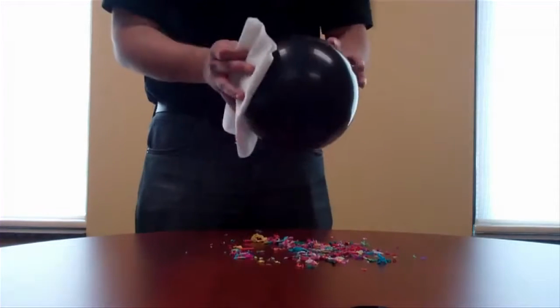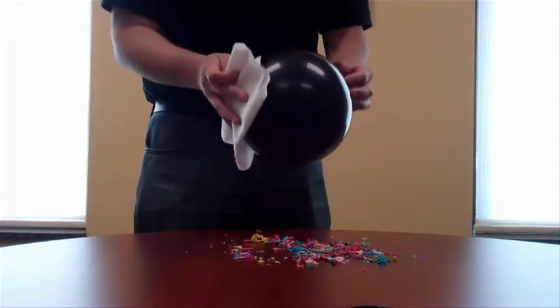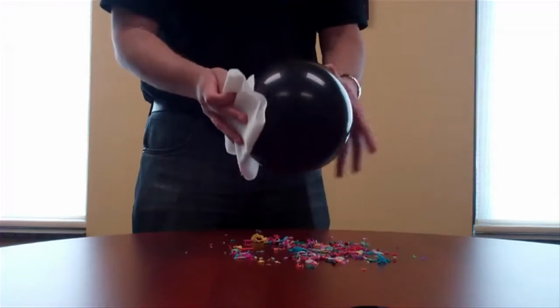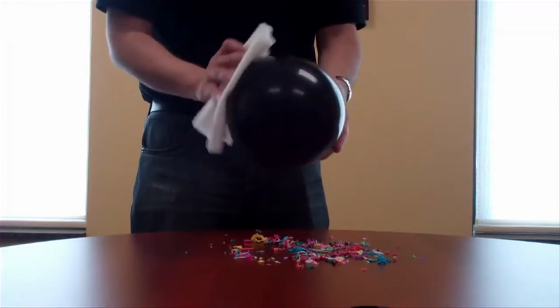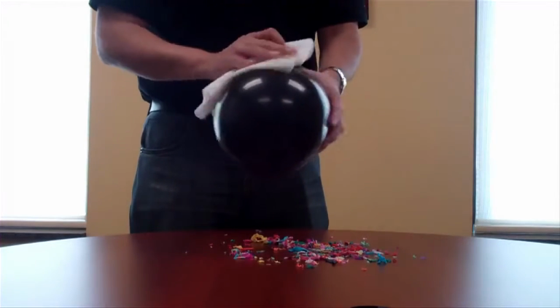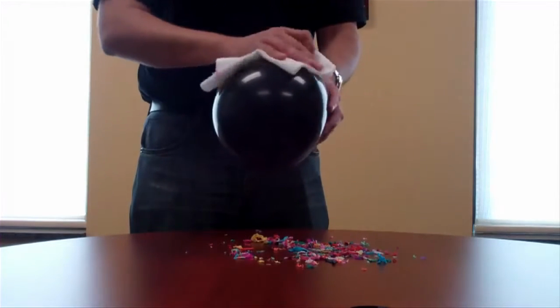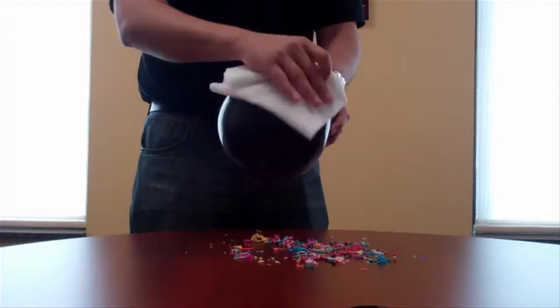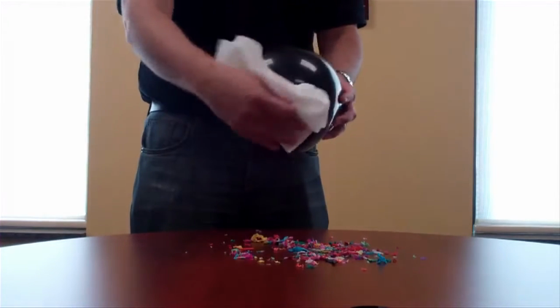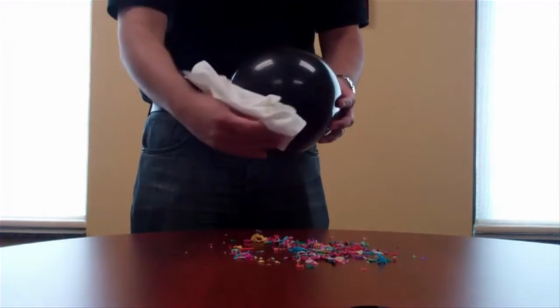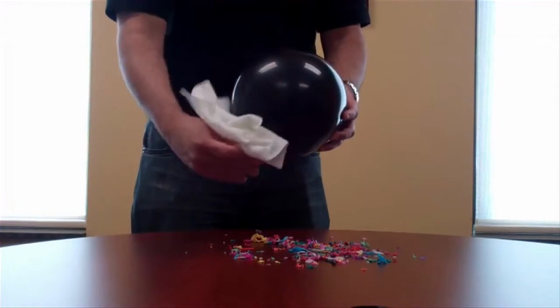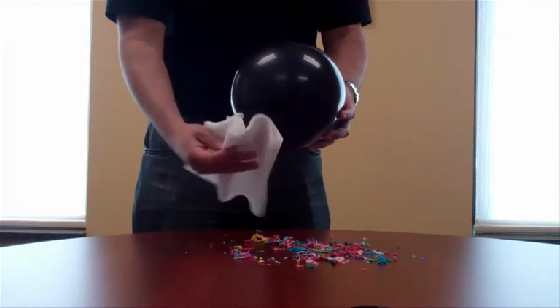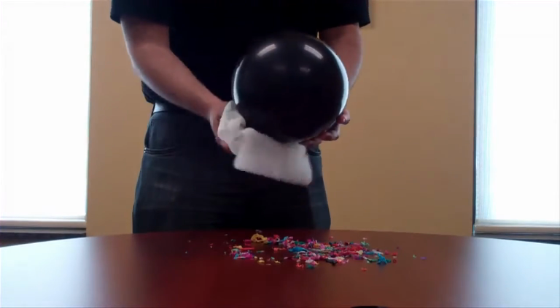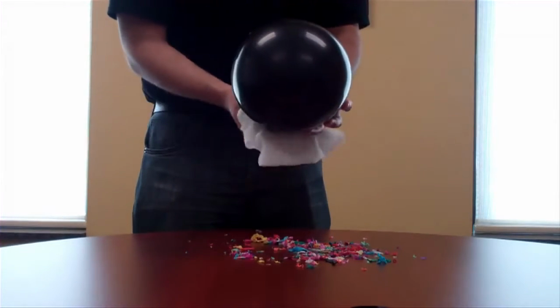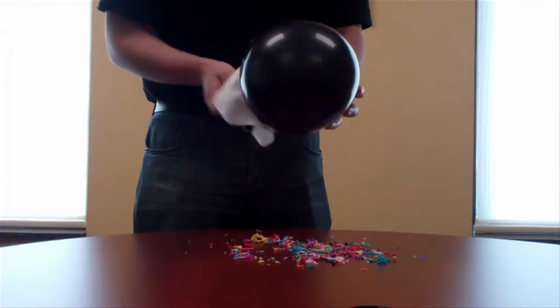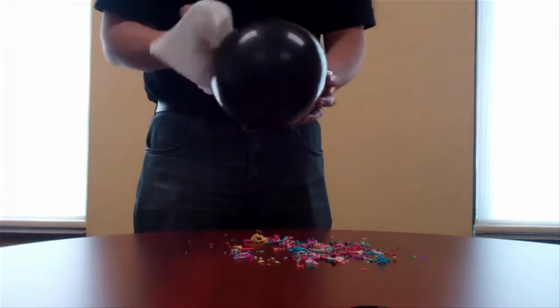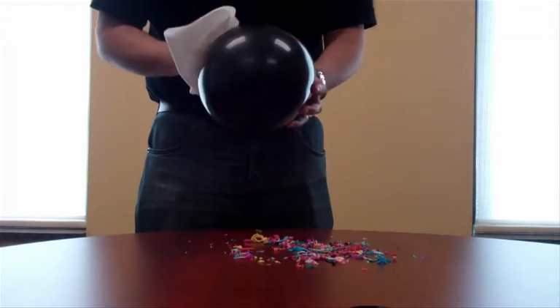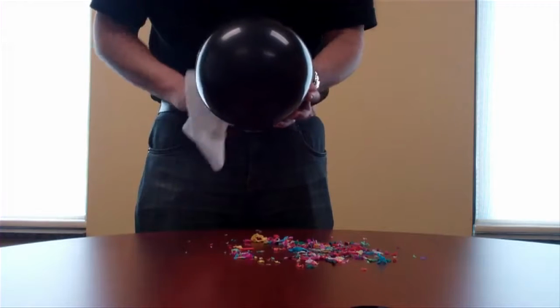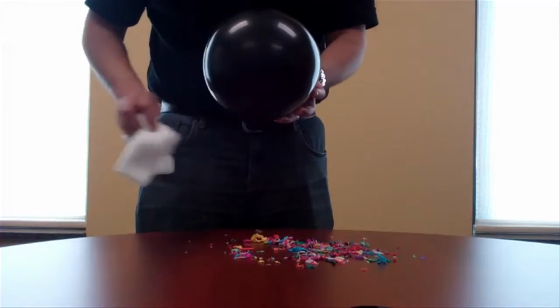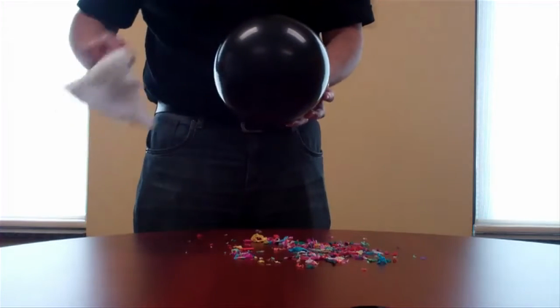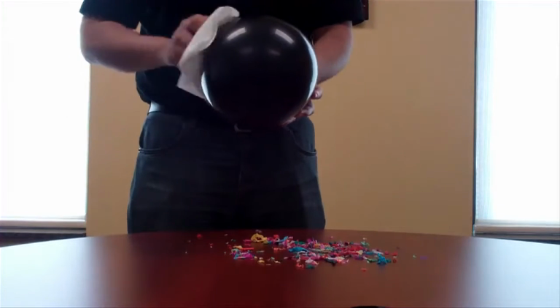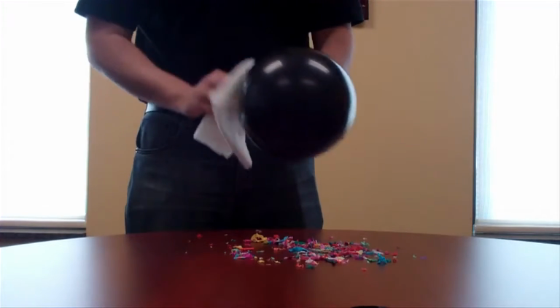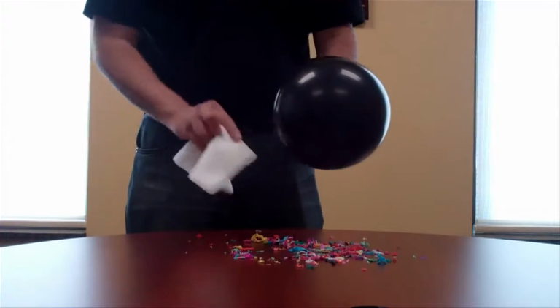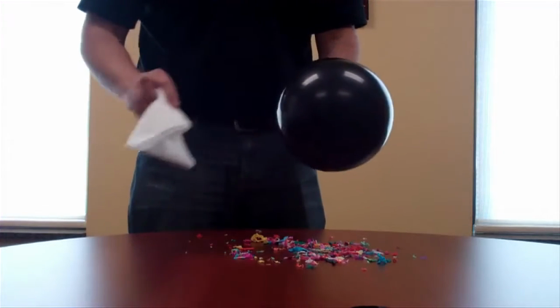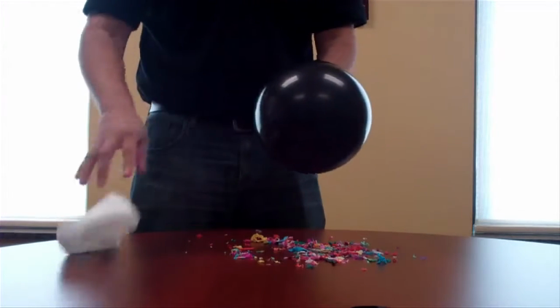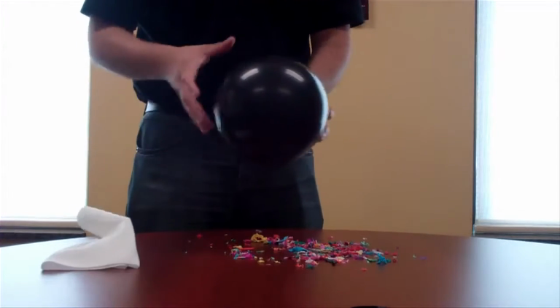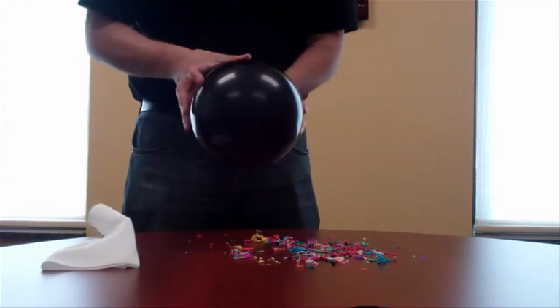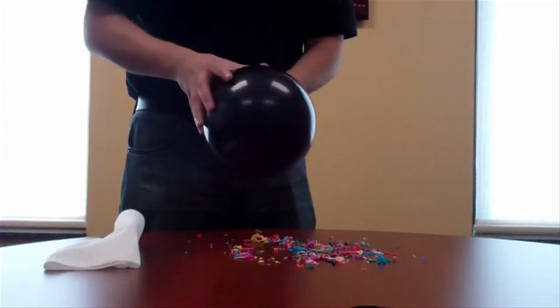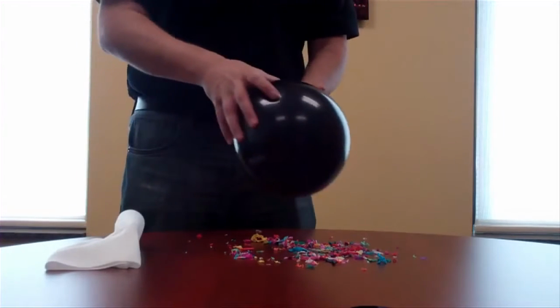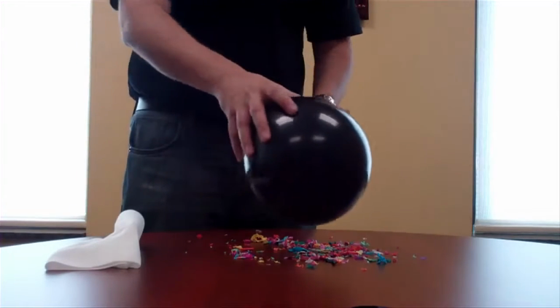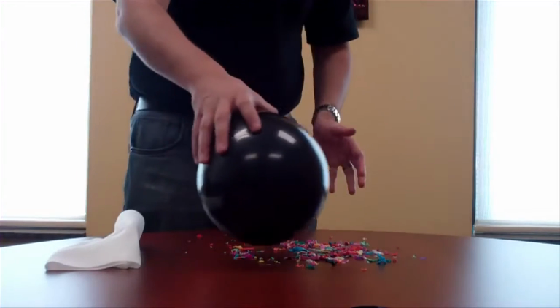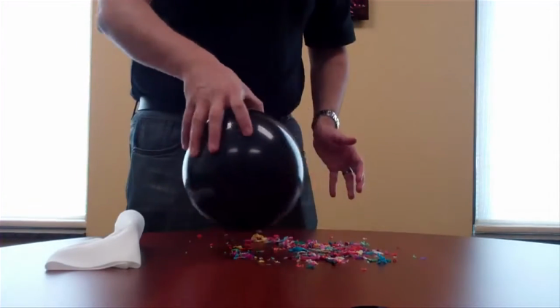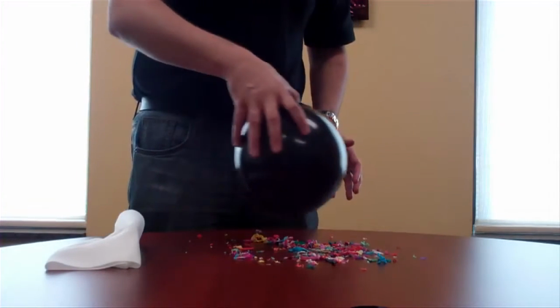After wiping down the entire surface with the anti-static wiper, notice how the confetti no longer responds to this balloon.